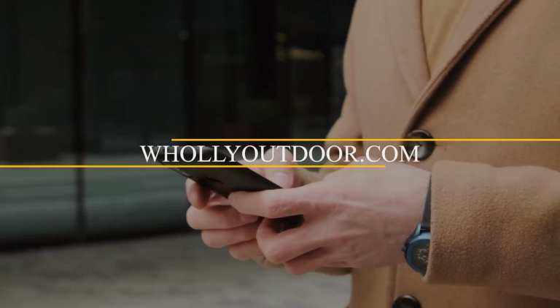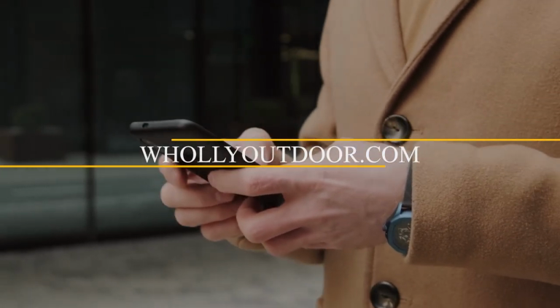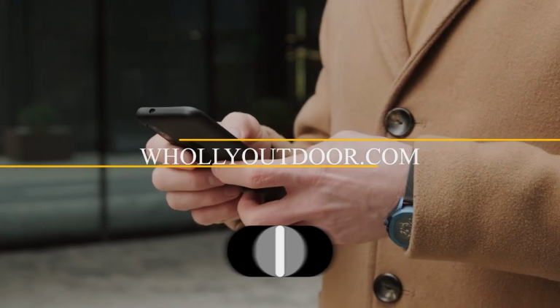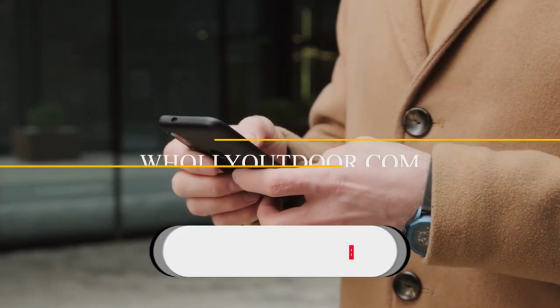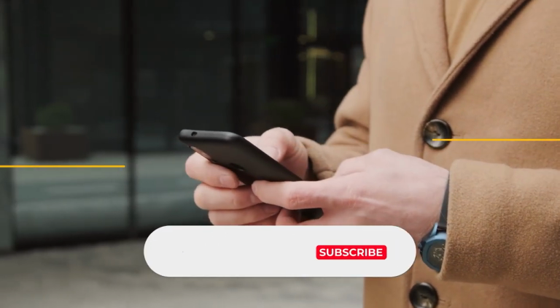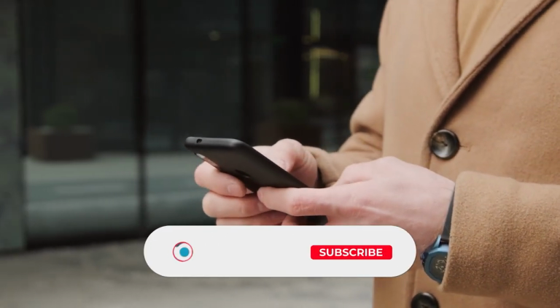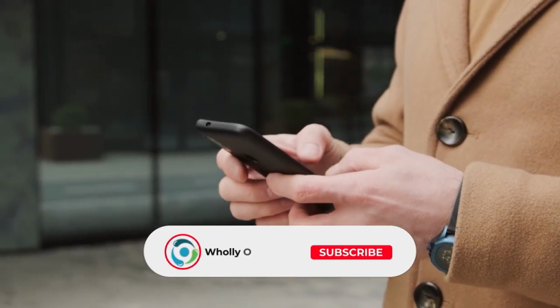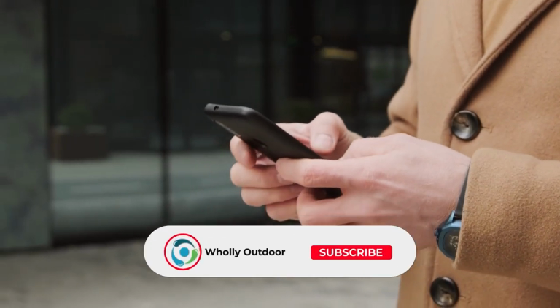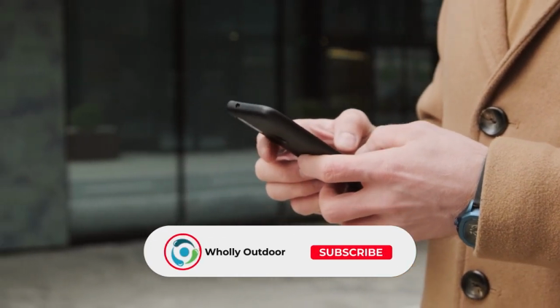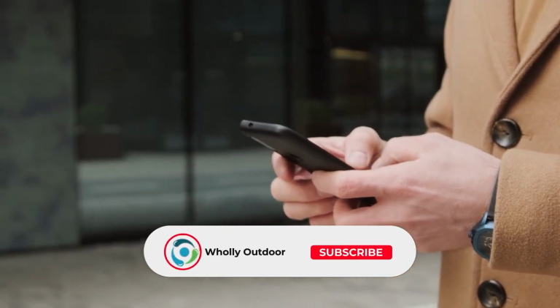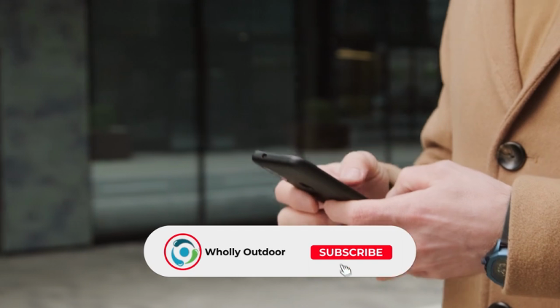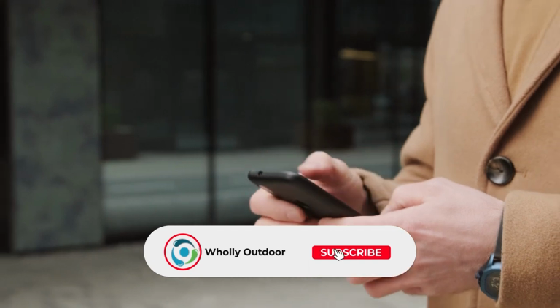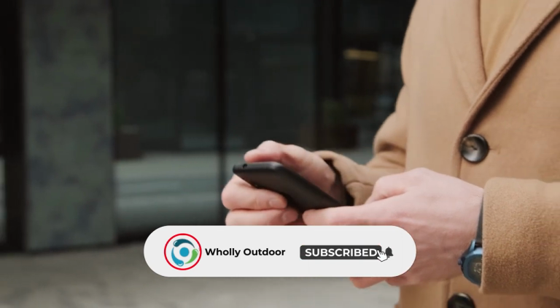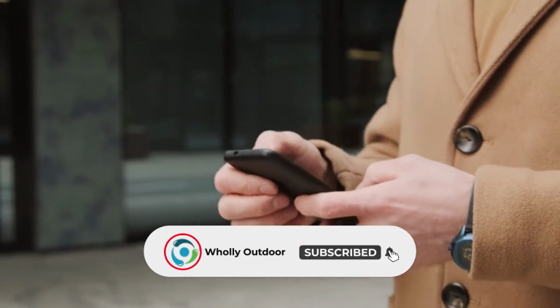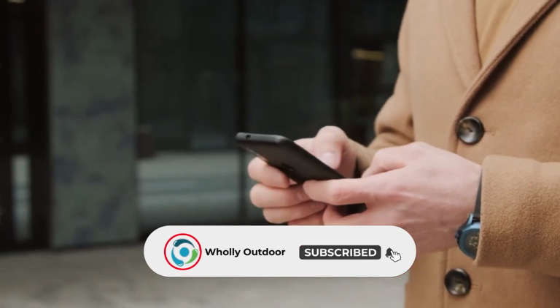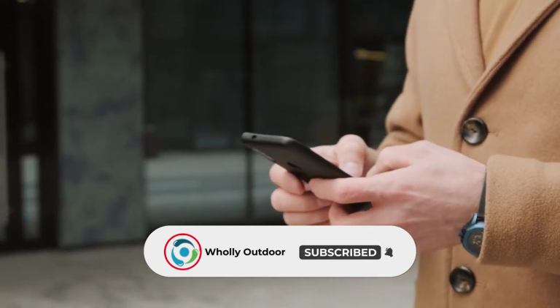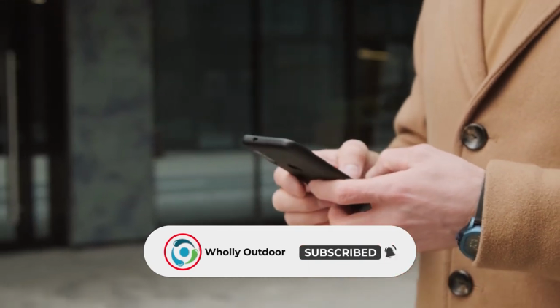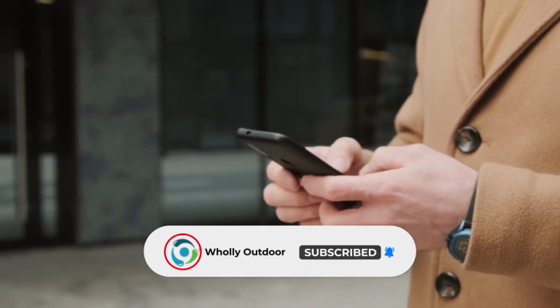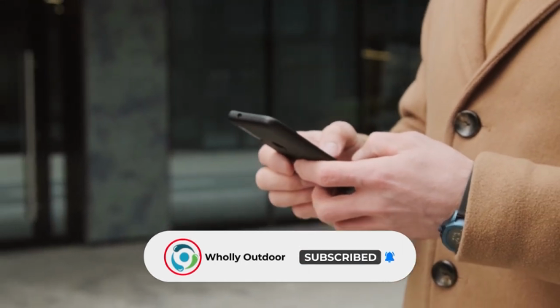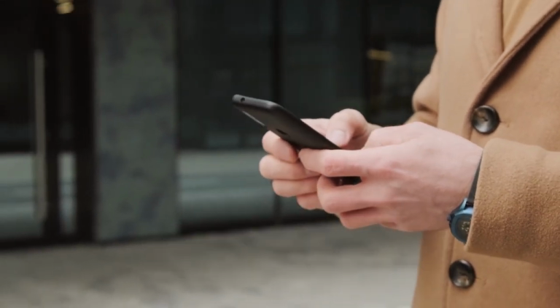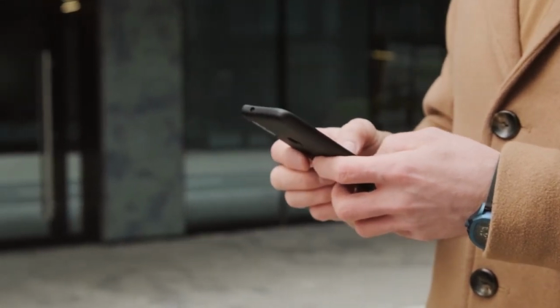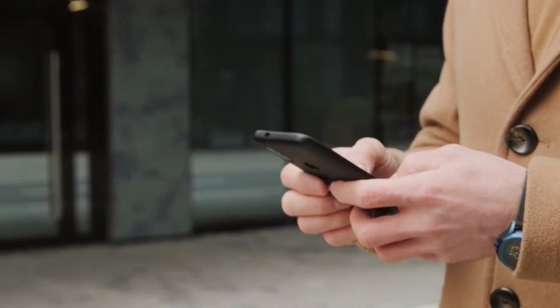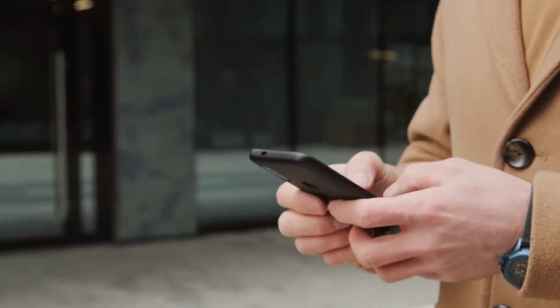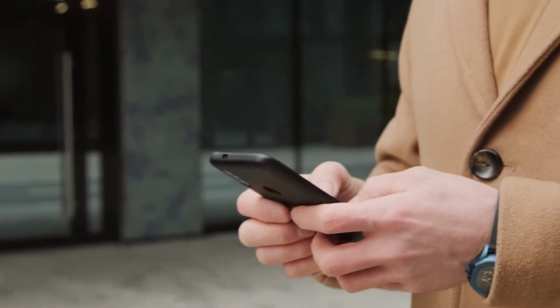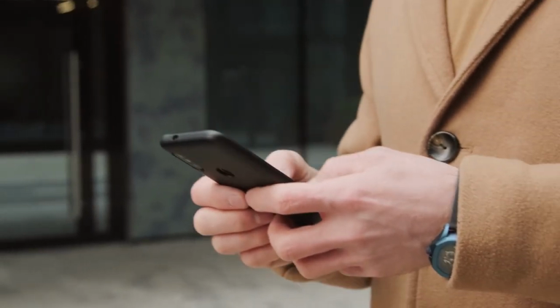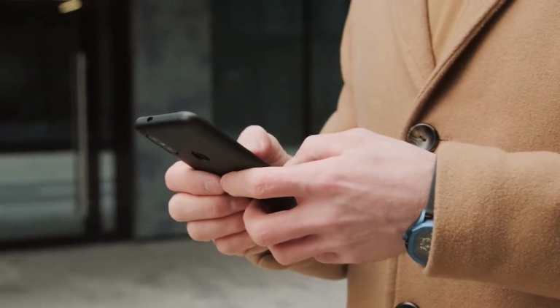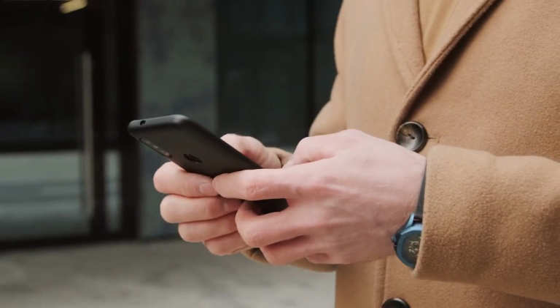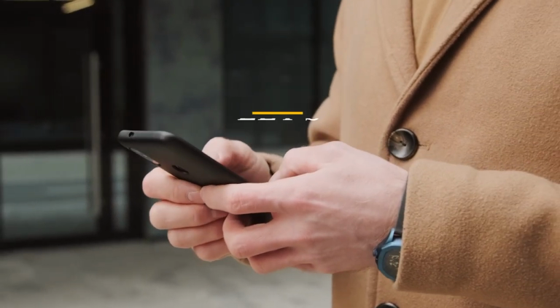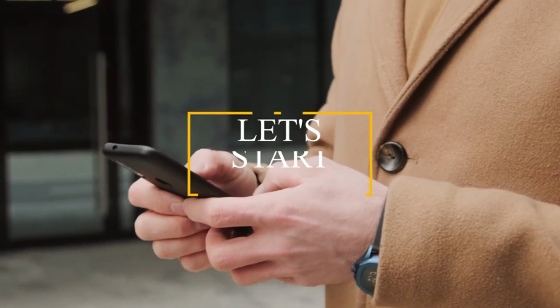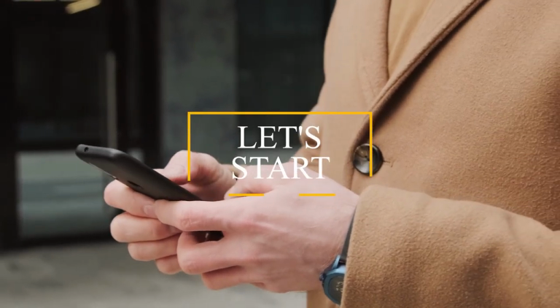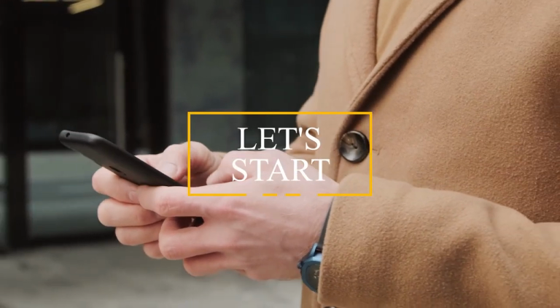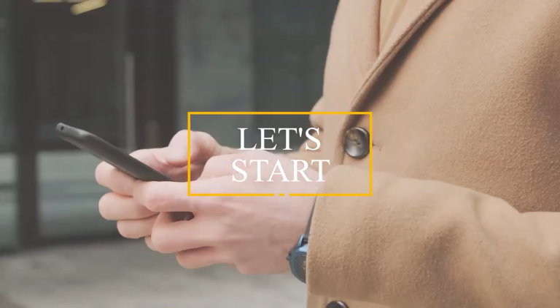Before we dive in, make sure to subscribe and hit the bell icon so you never miss a video from us. Let's get started.